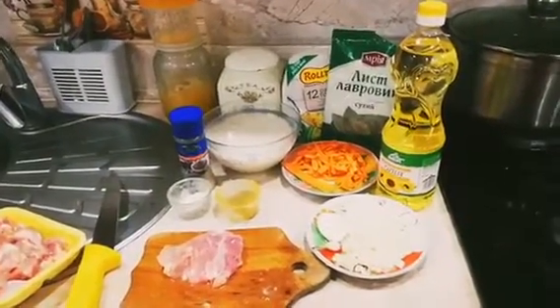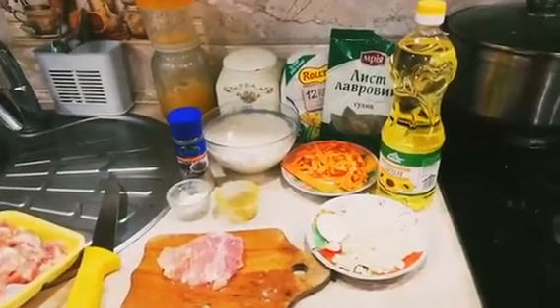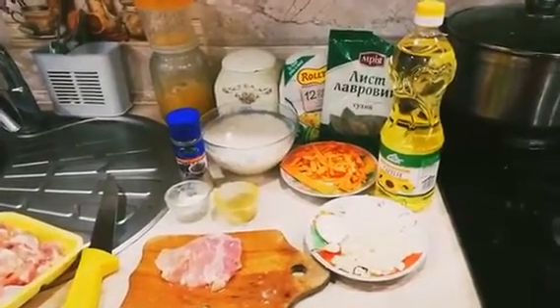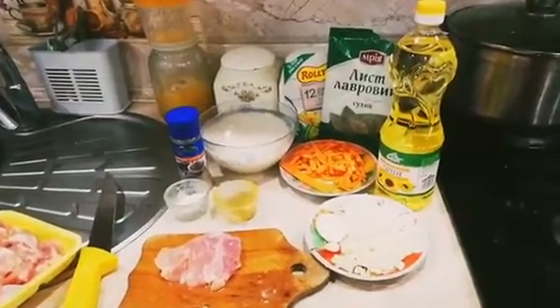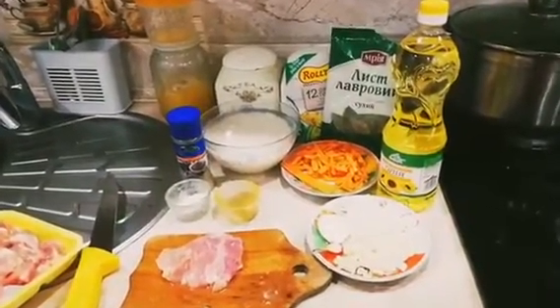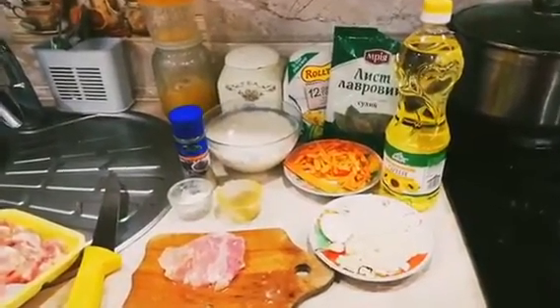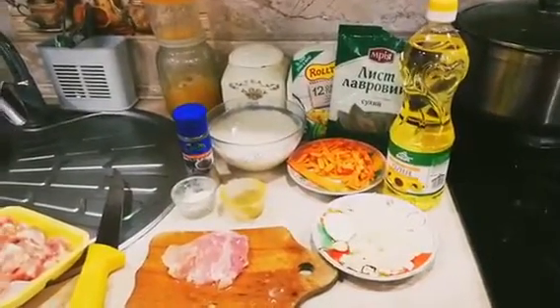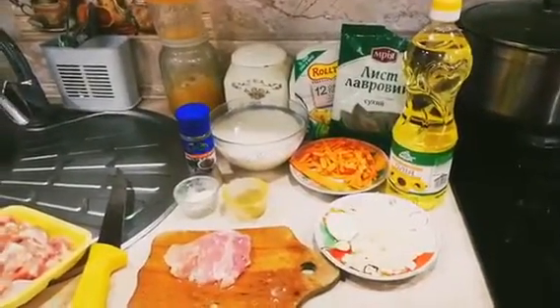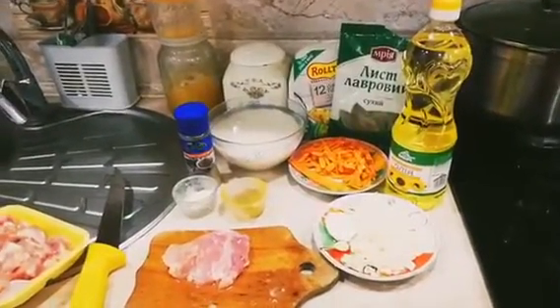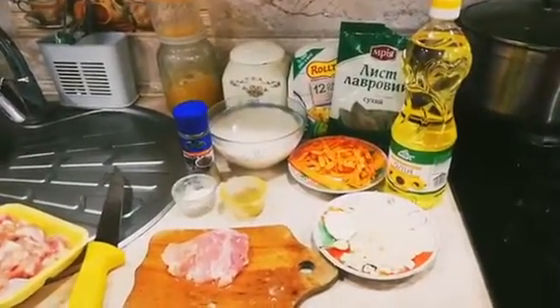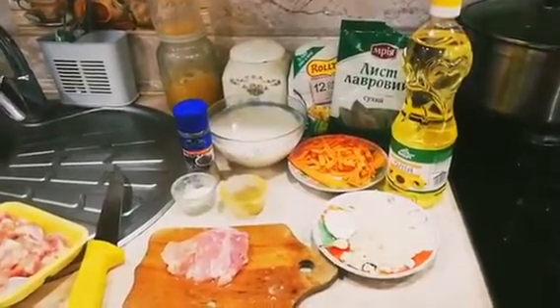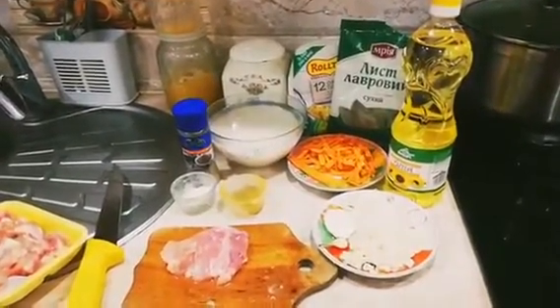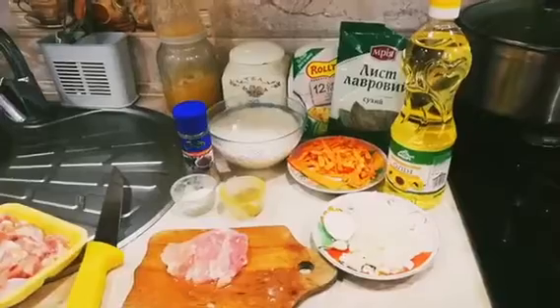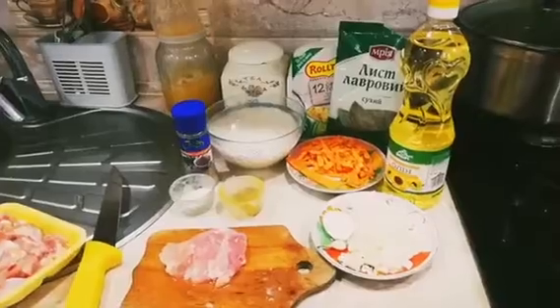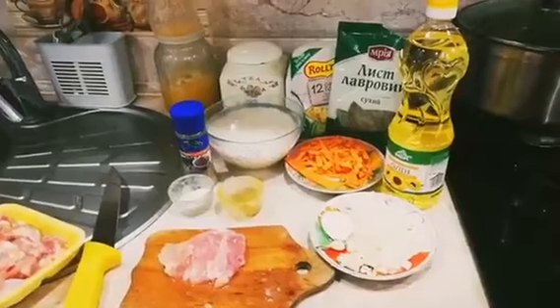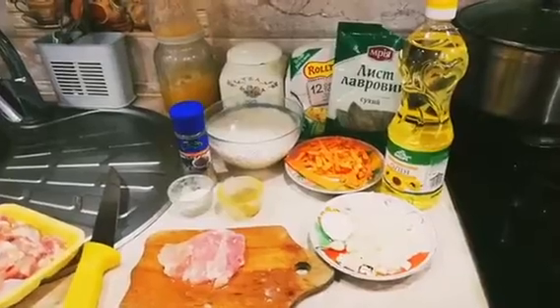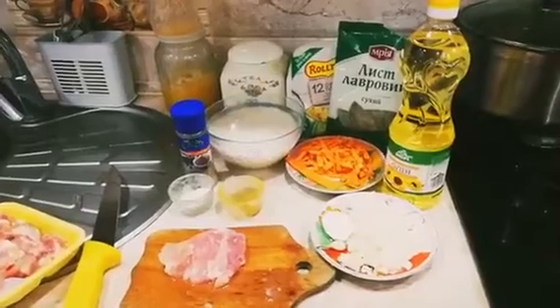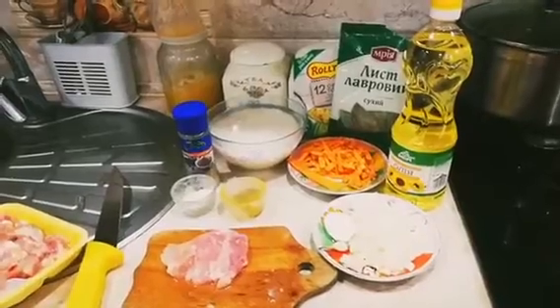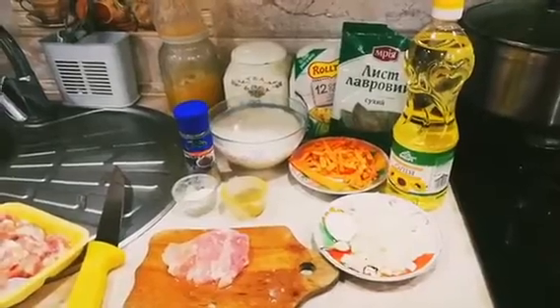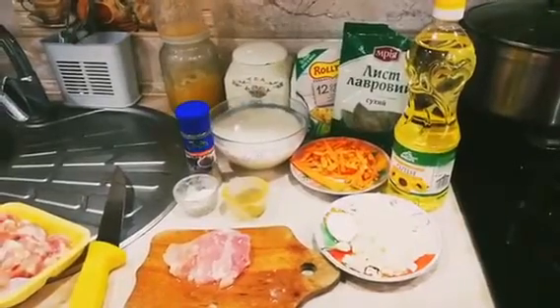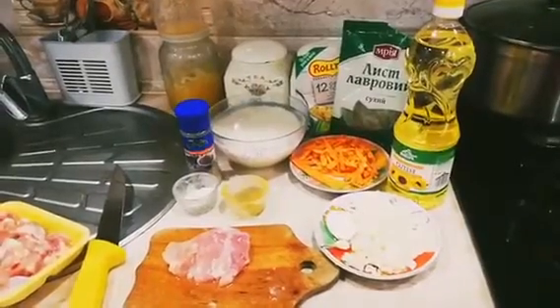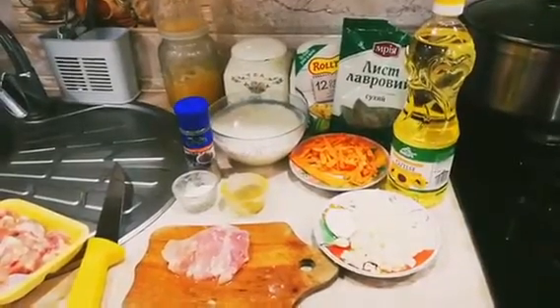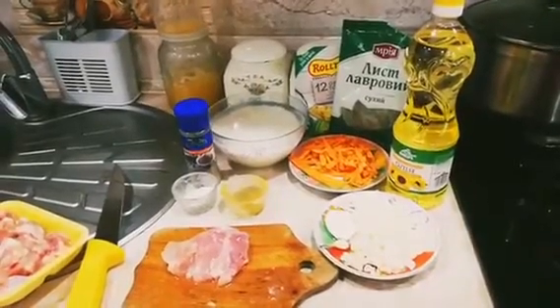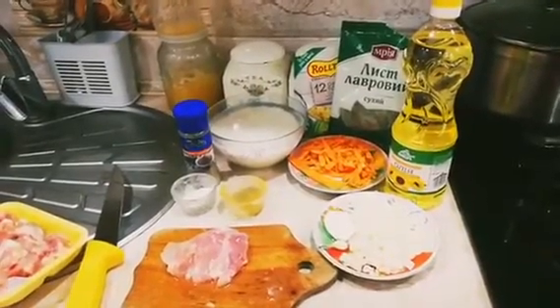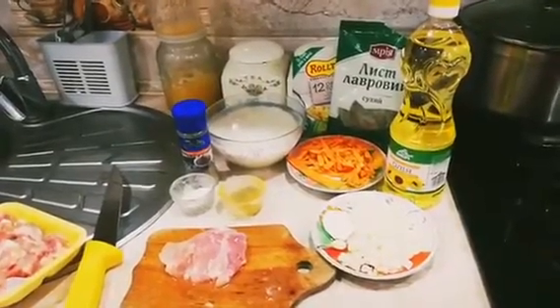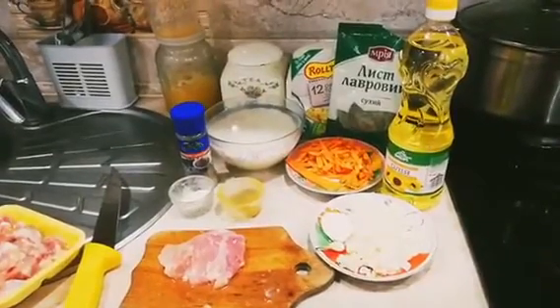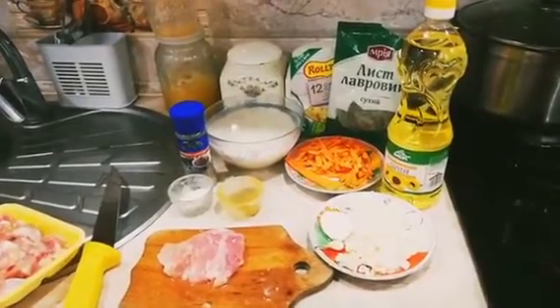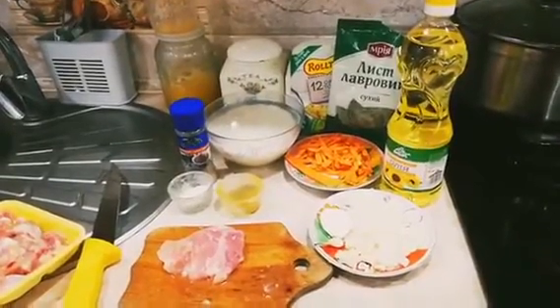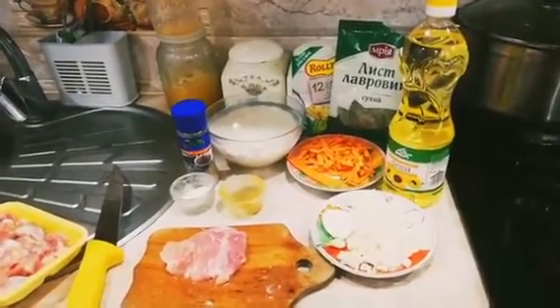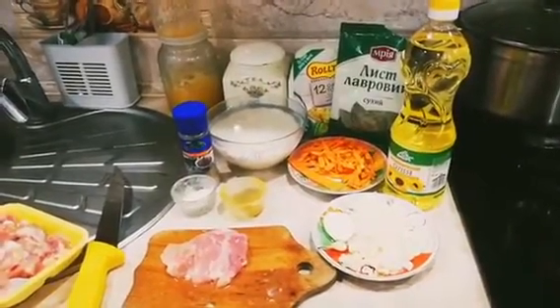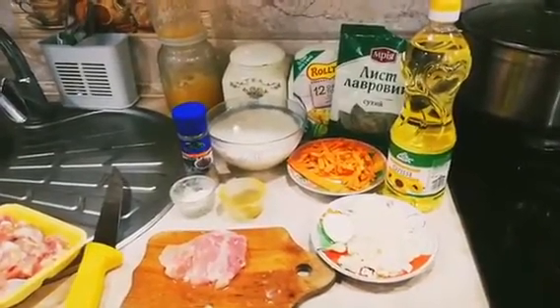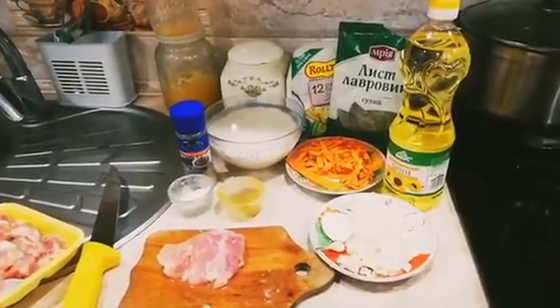All we need is chicken, a carrot, garlic, oil, an onion, water, and seasoning.